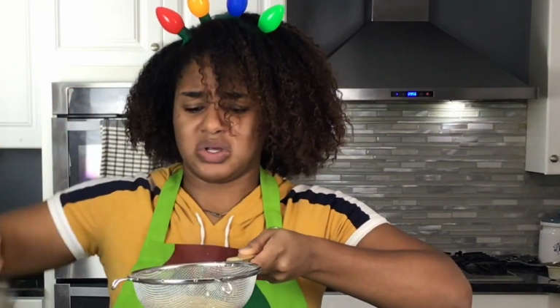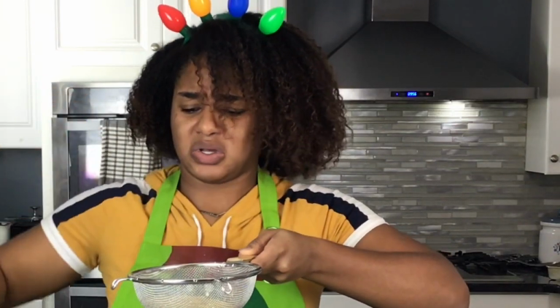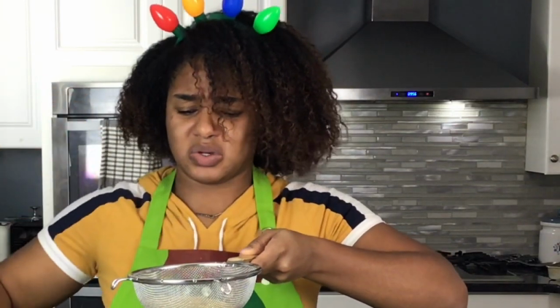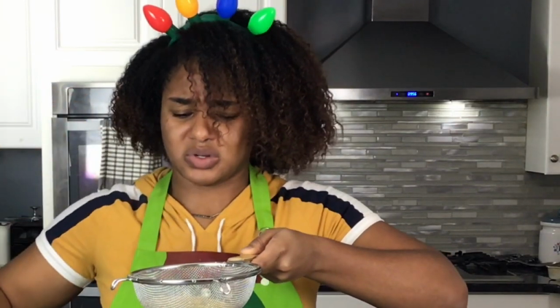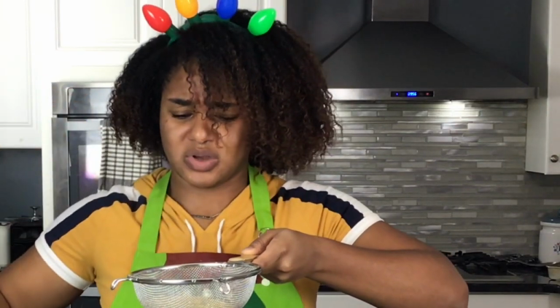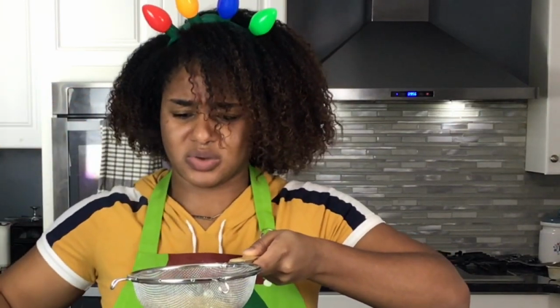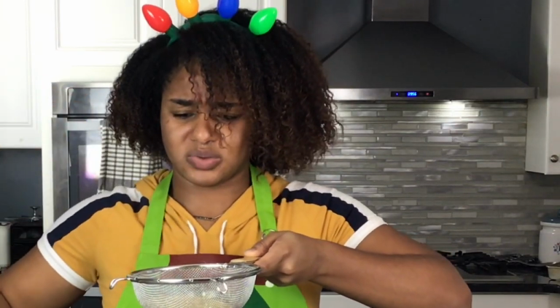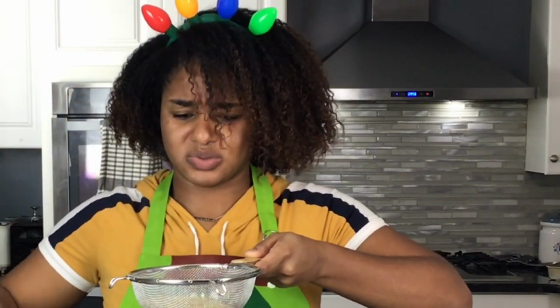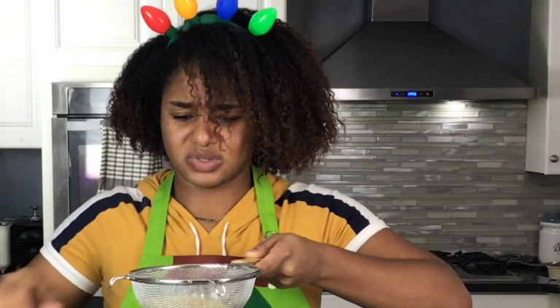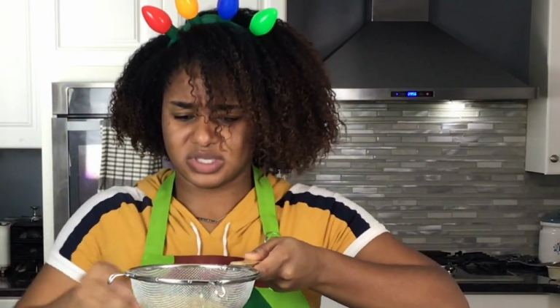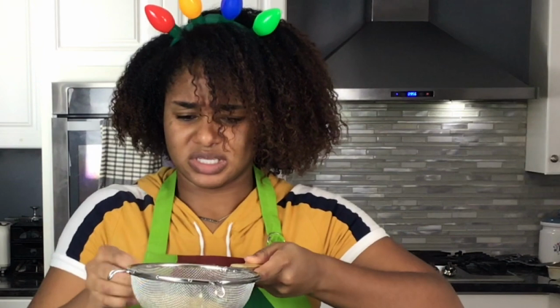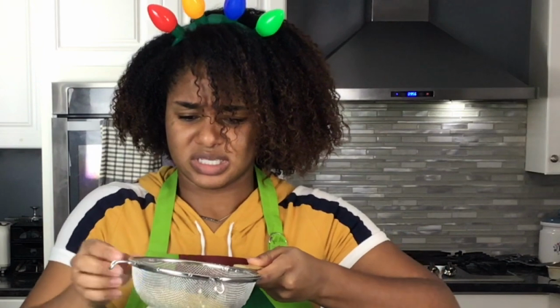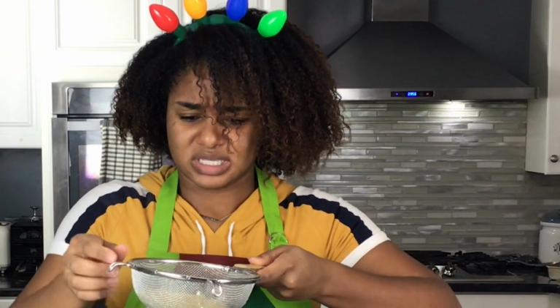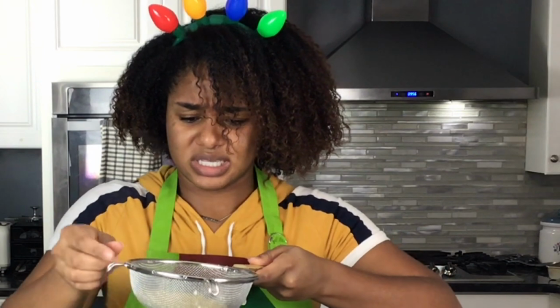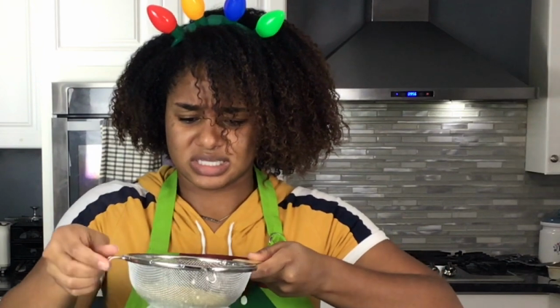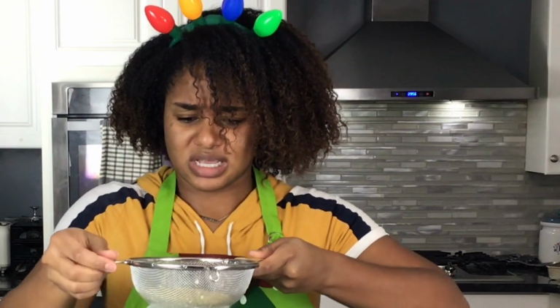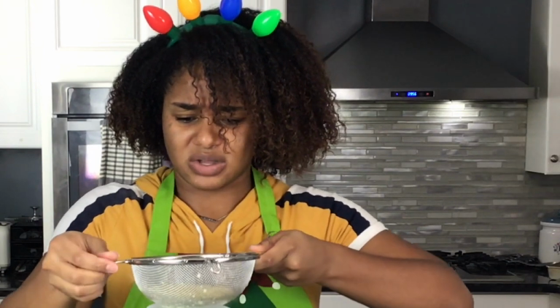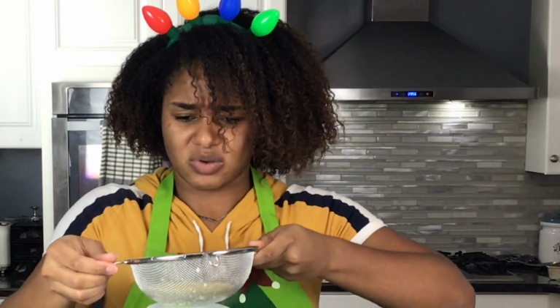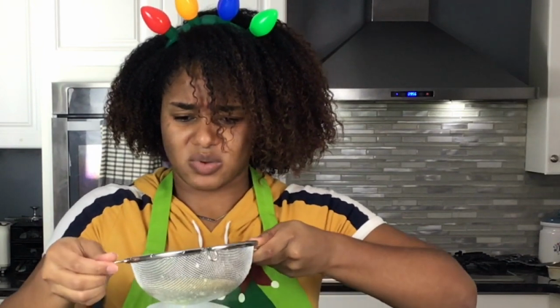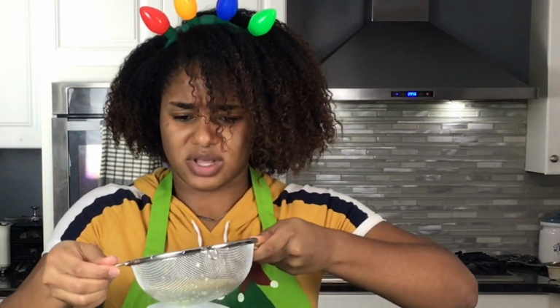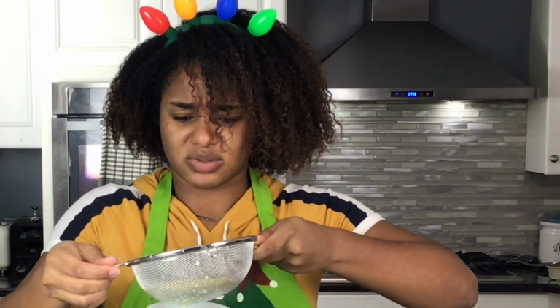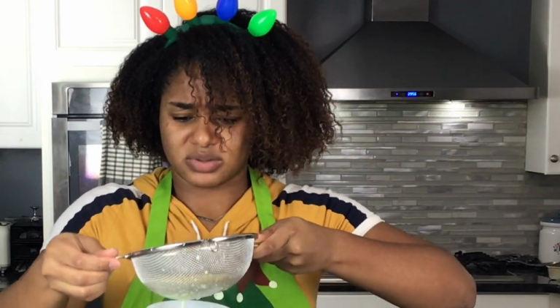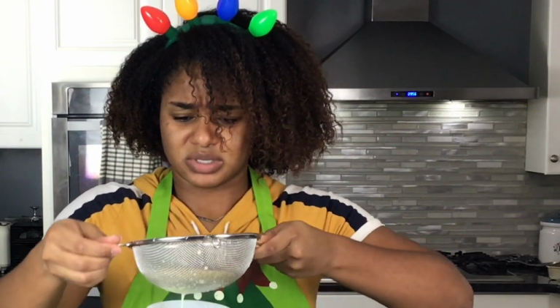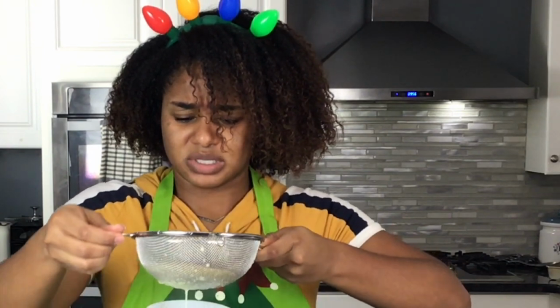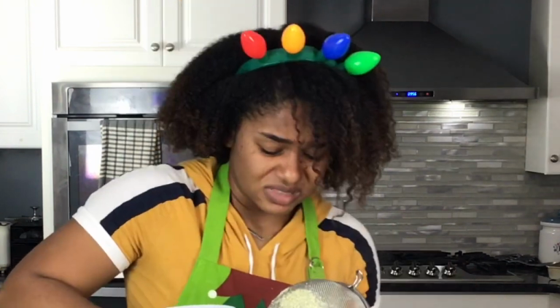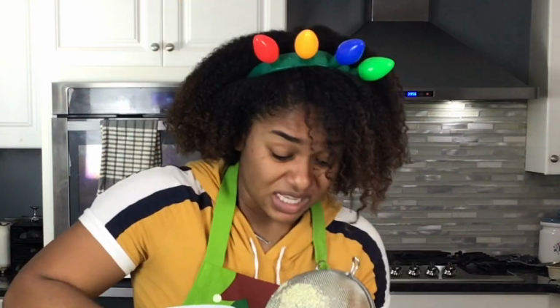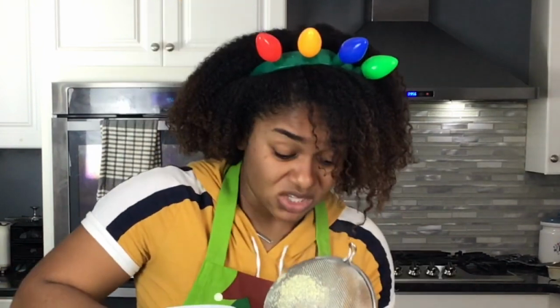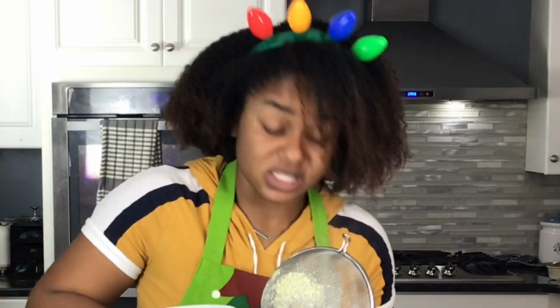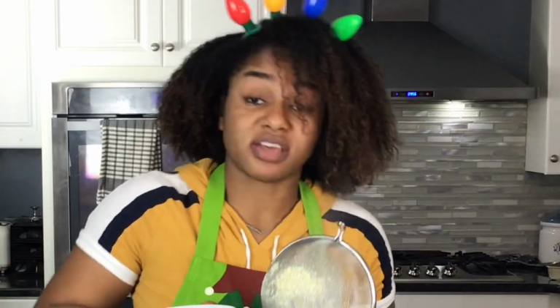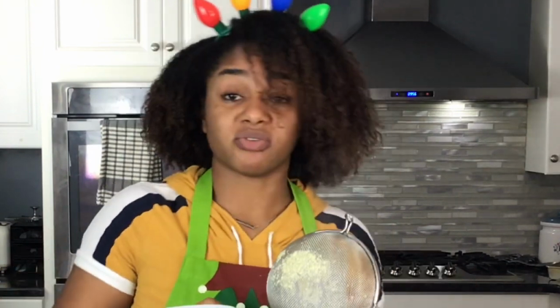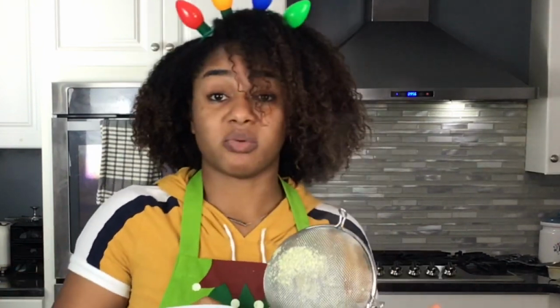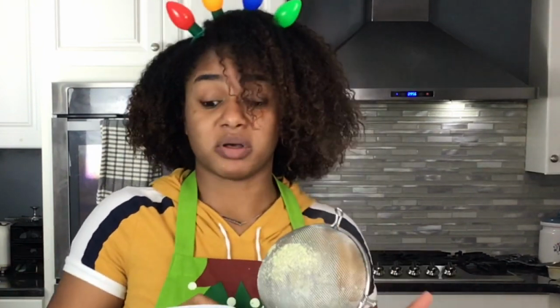Oh no, this is not going well. It looks like throw-up.